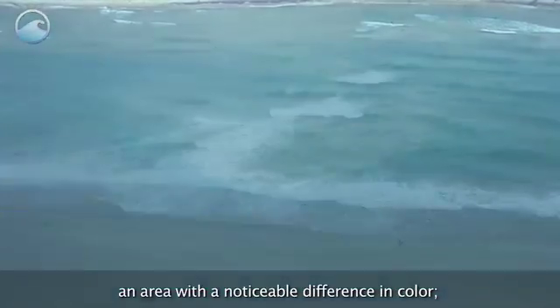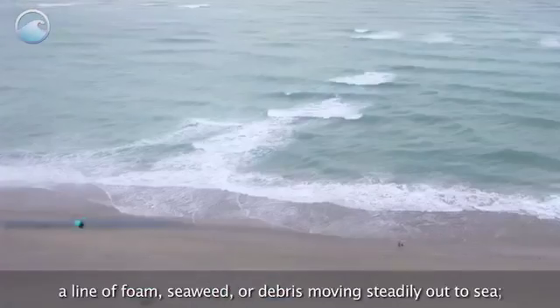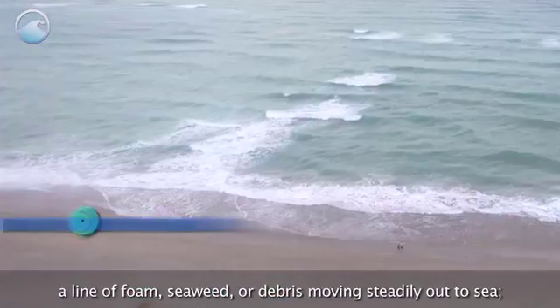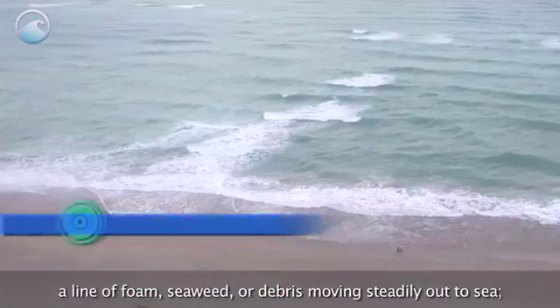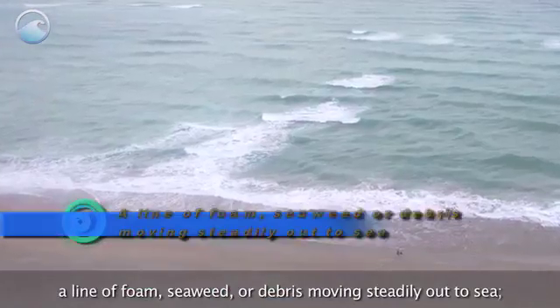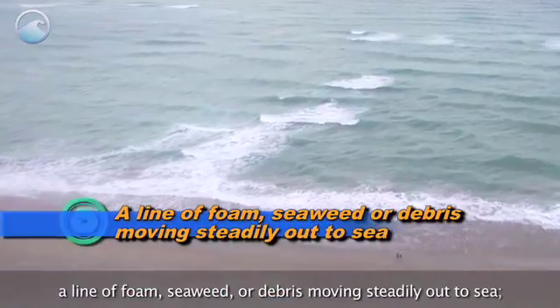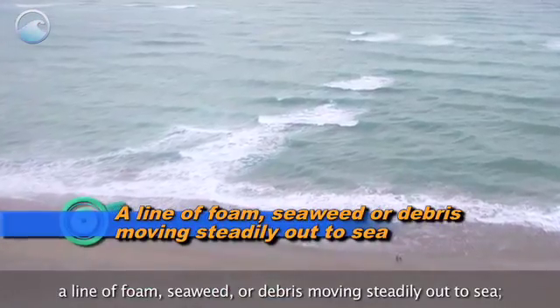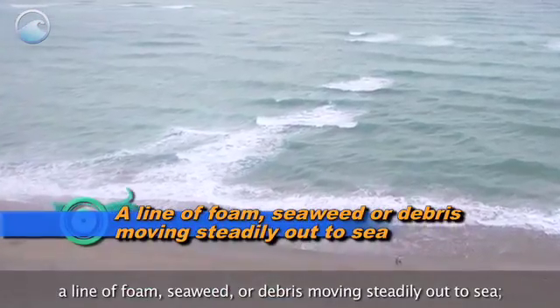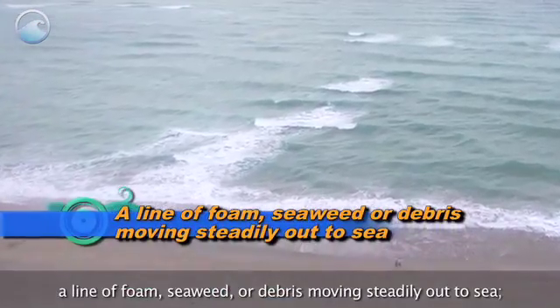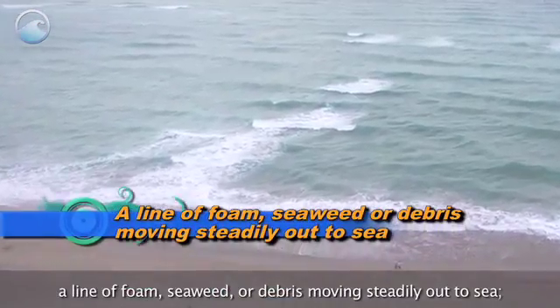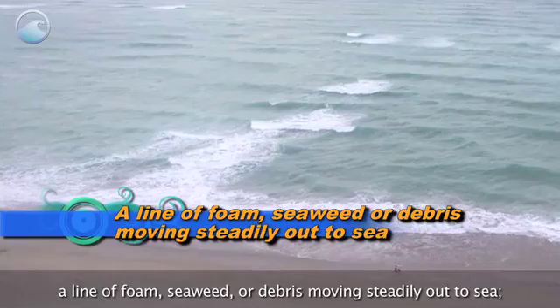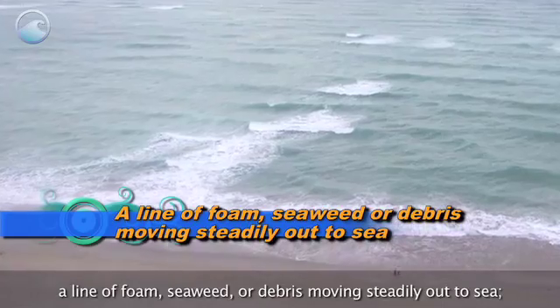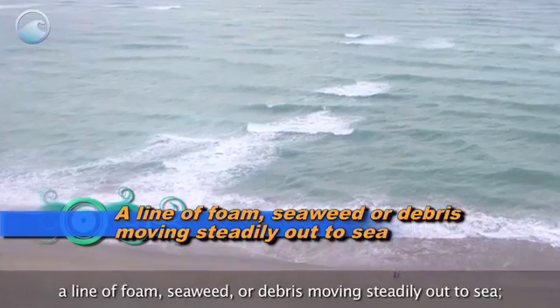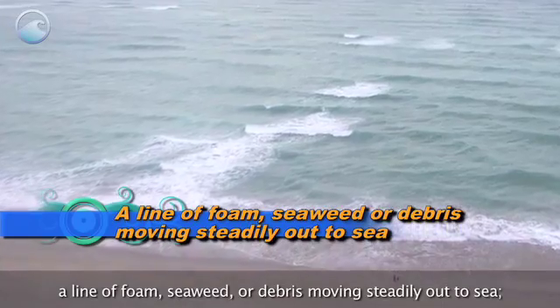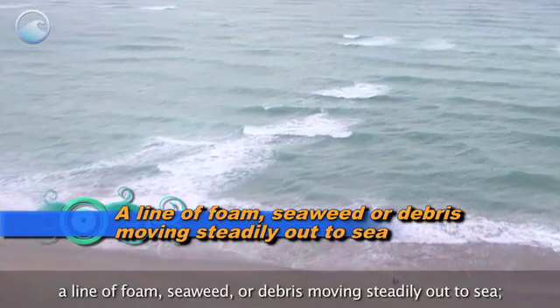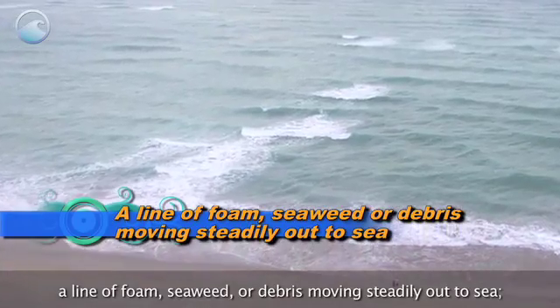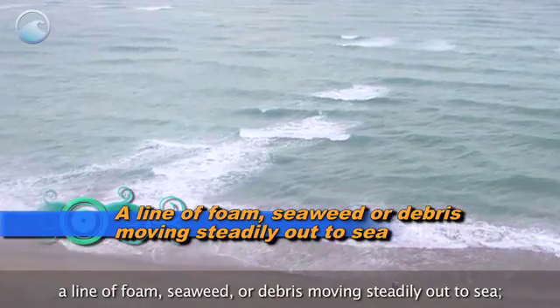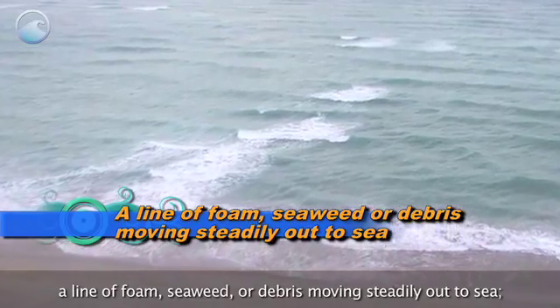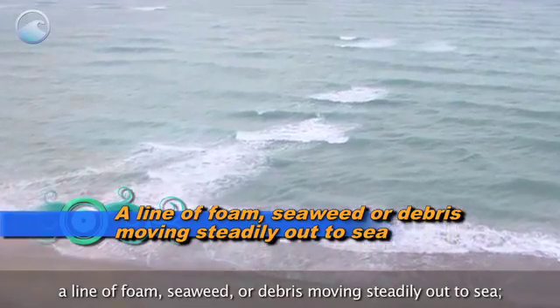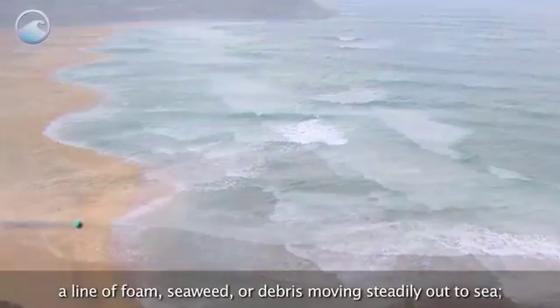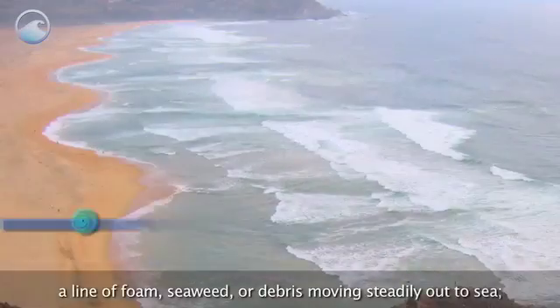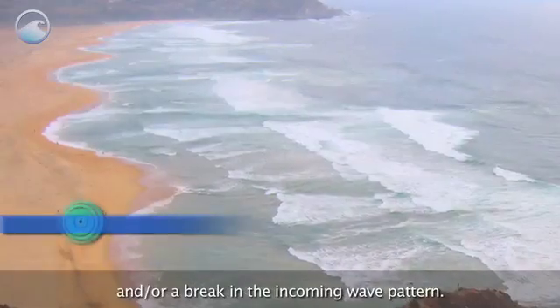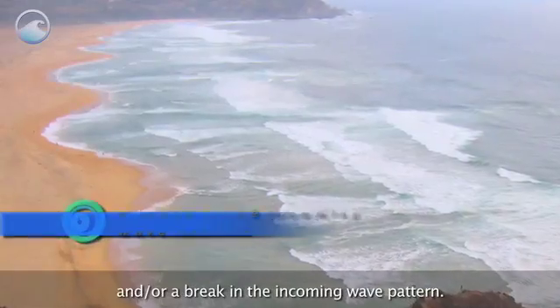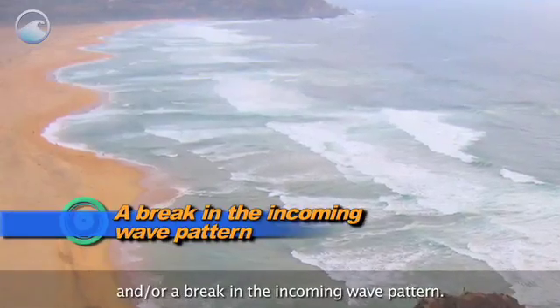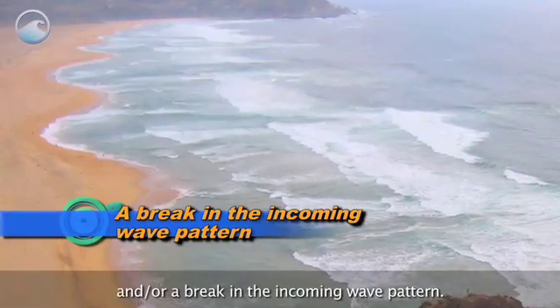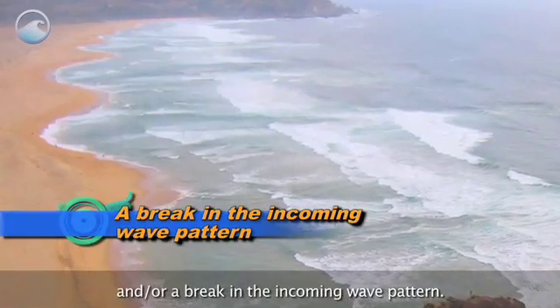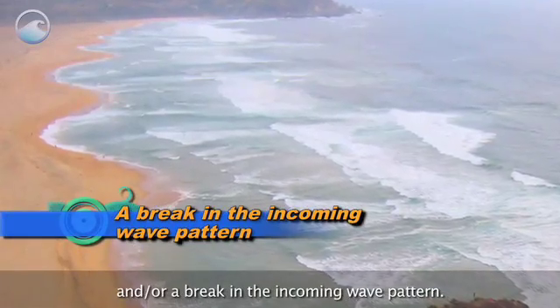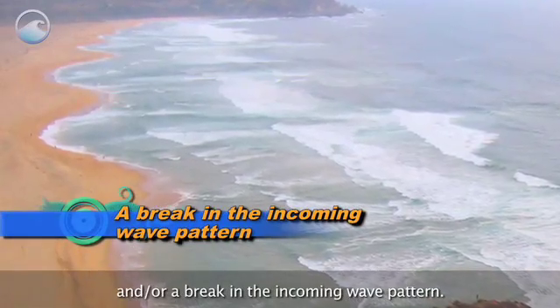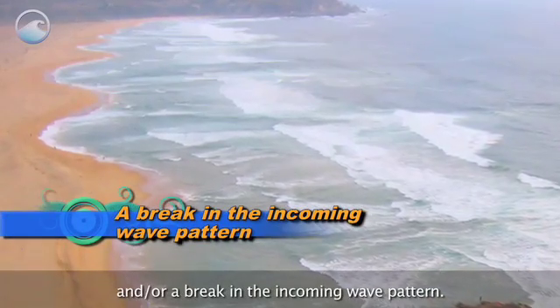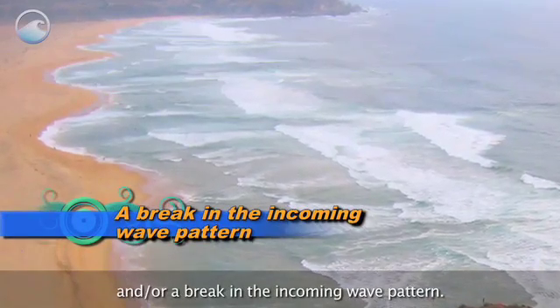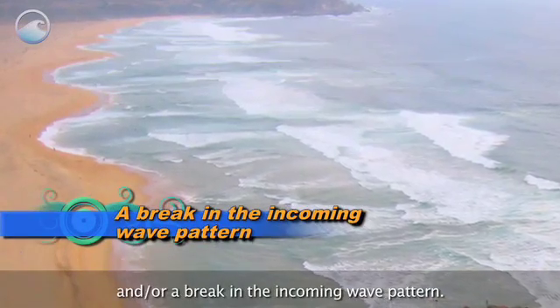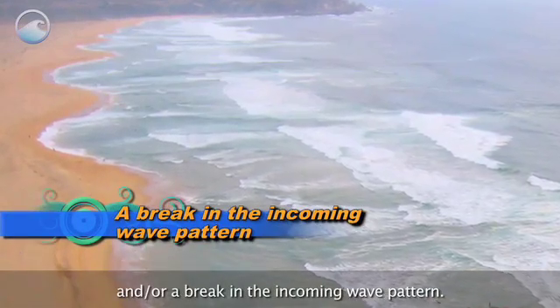A line of foam, seaweed, or debris moving steadily out to sea, and/or a break in the incoming wave pattern.